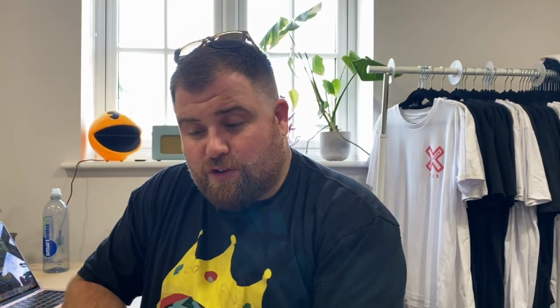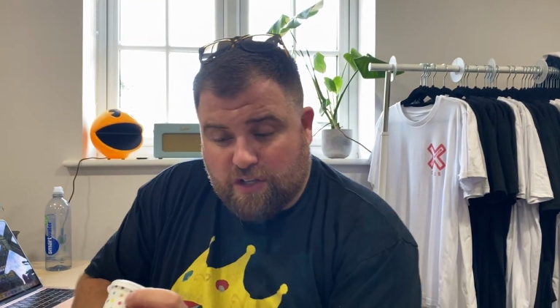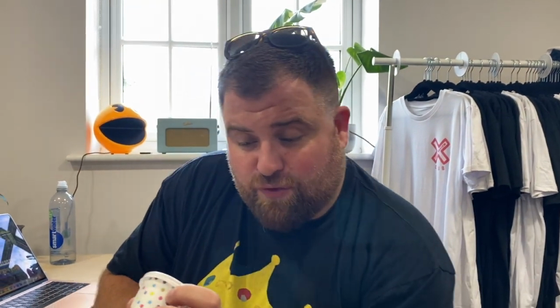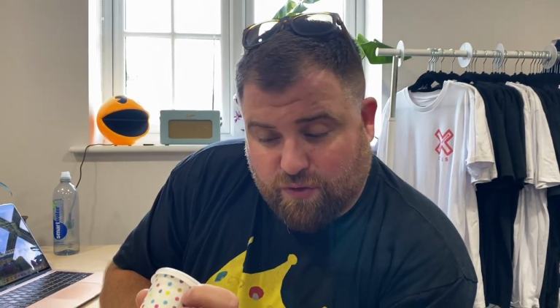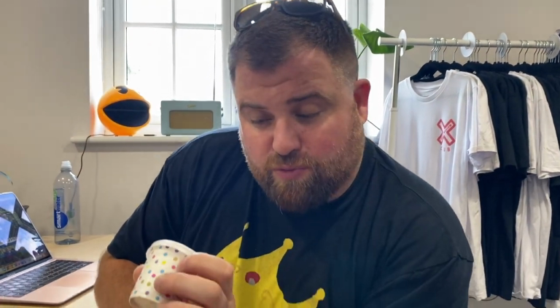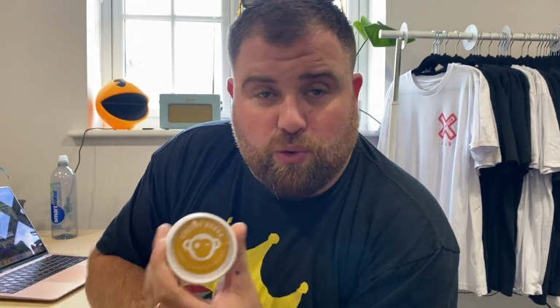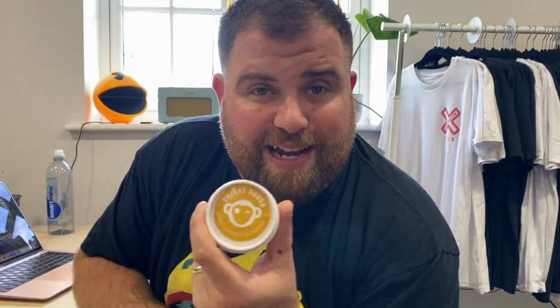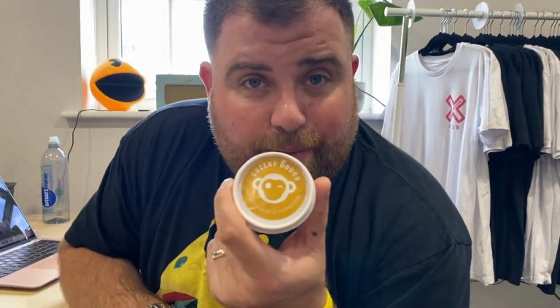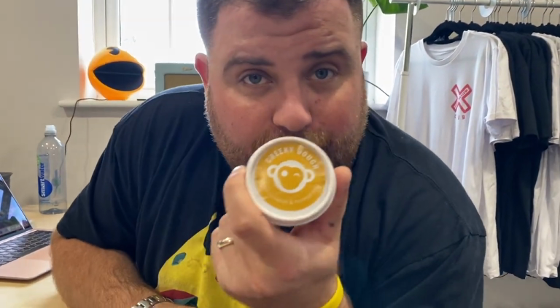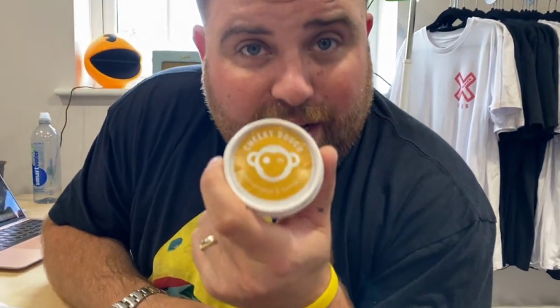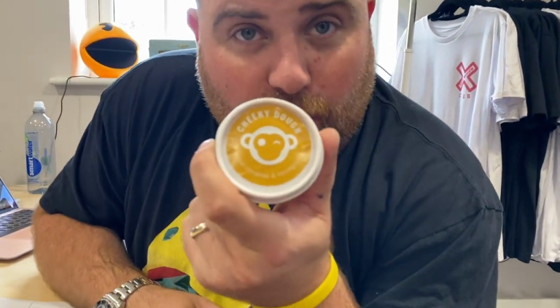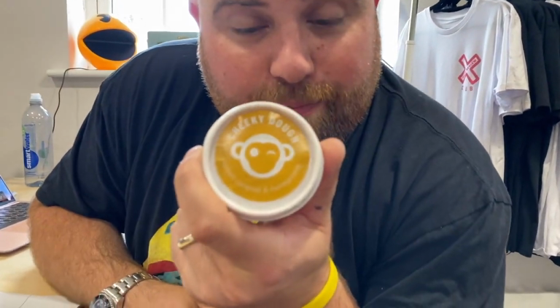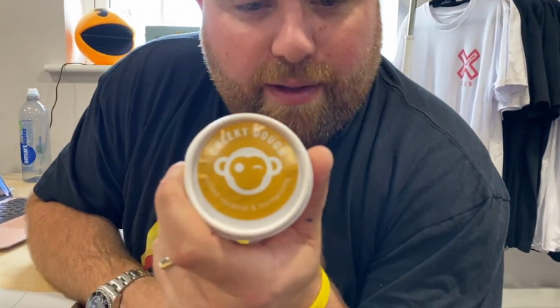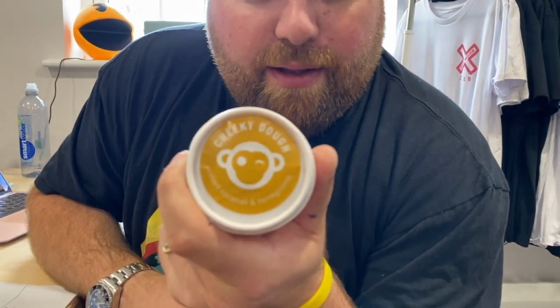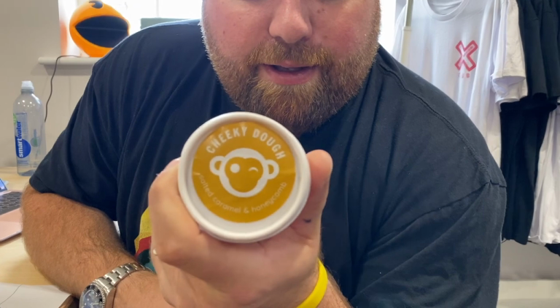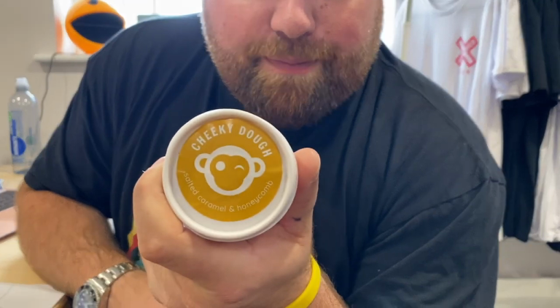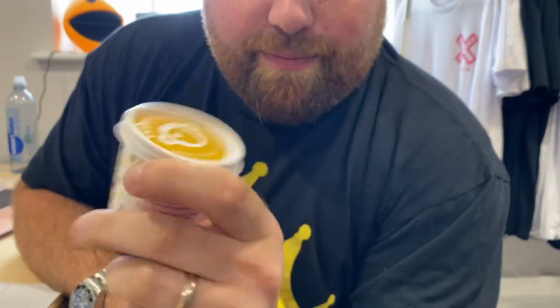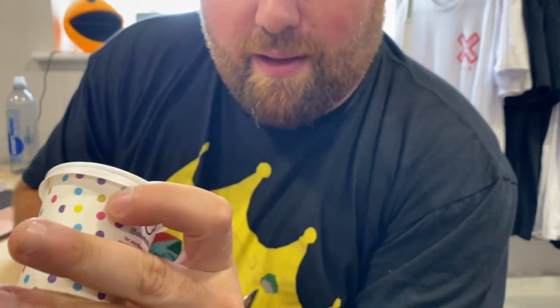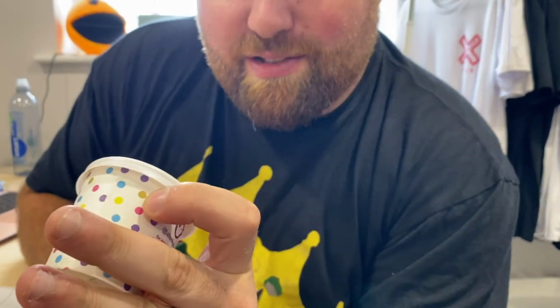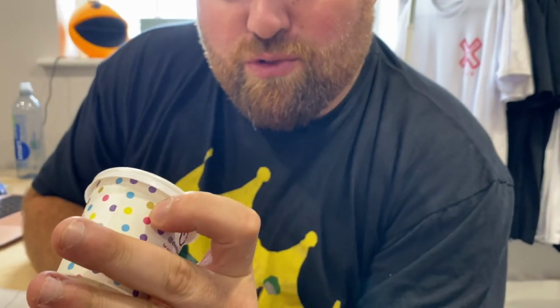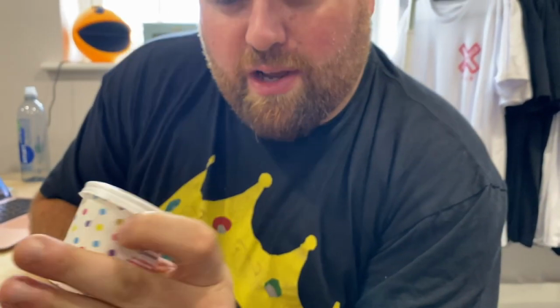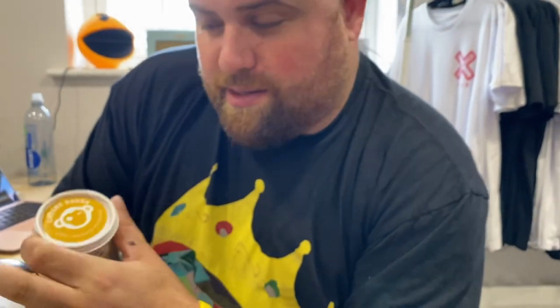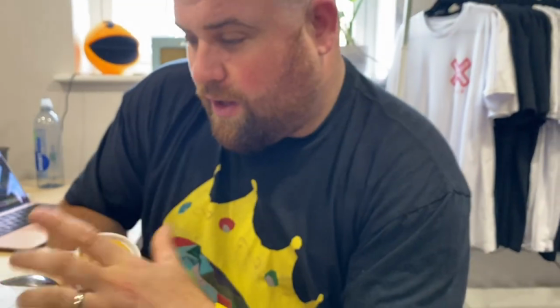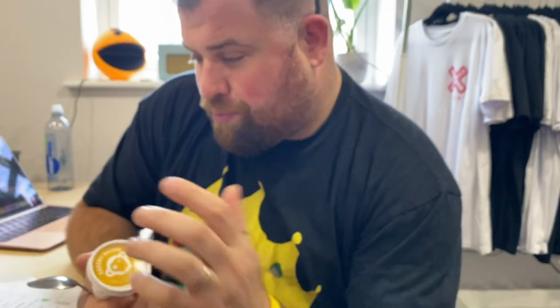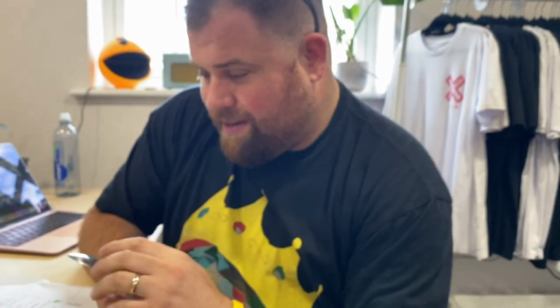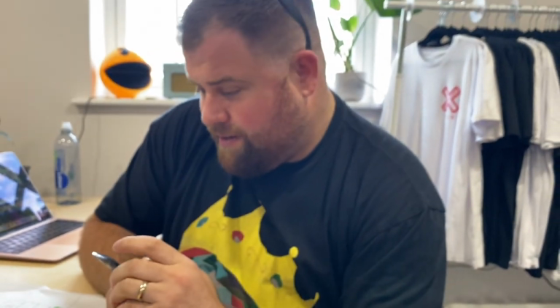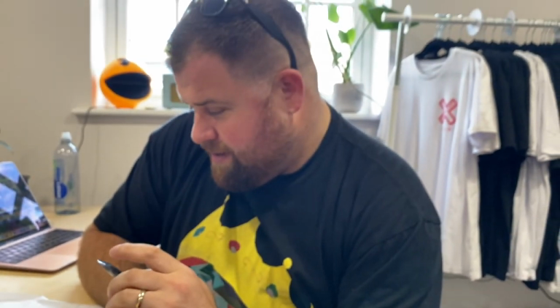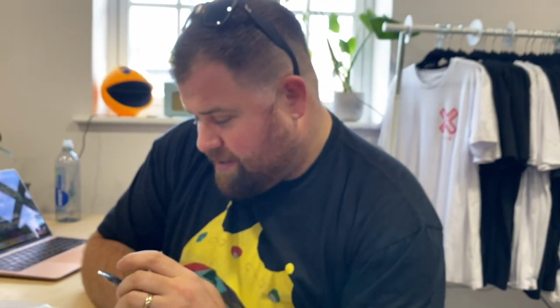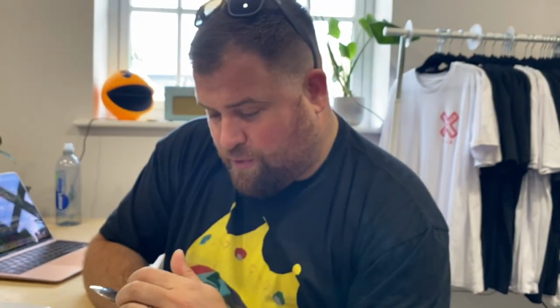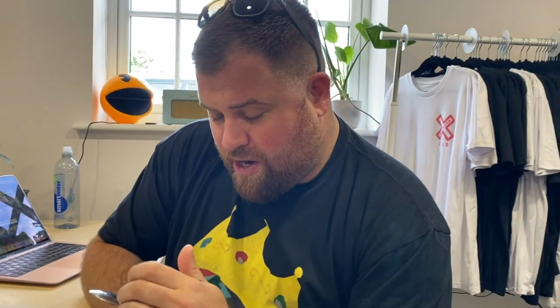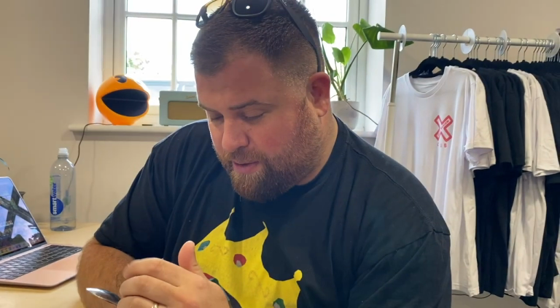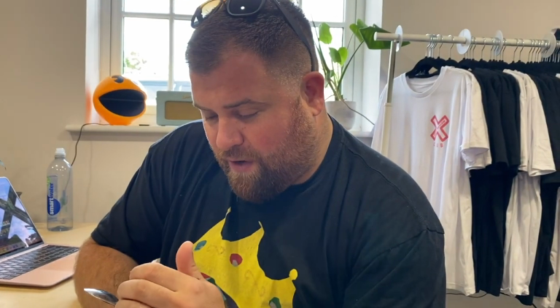So first things first, we've got some salted caramel and honeycomb. Sounds nice. I like the branding — seems fresh, seems fun.